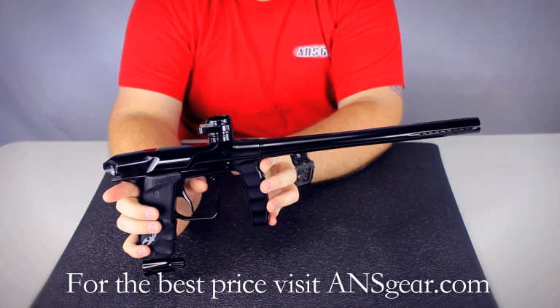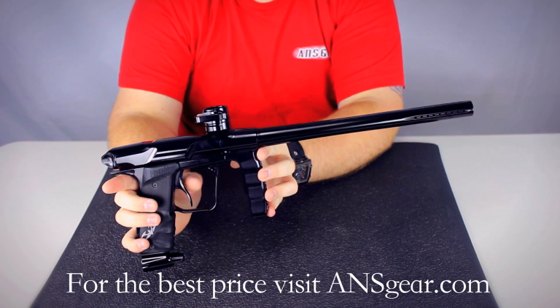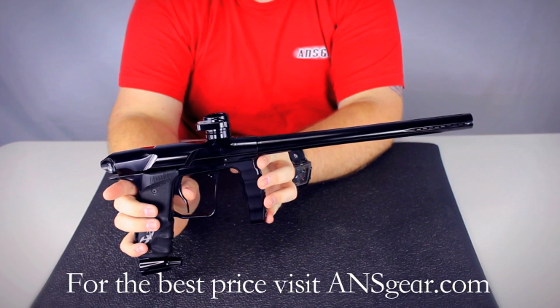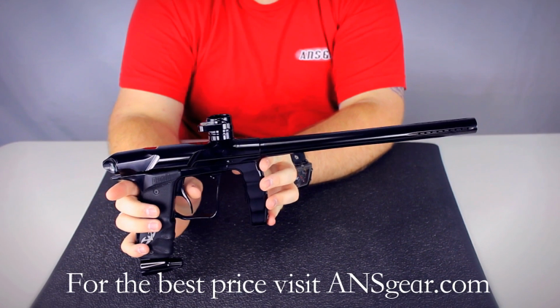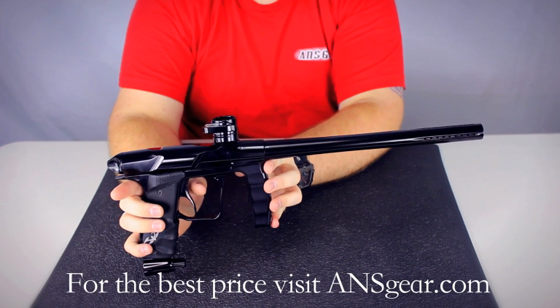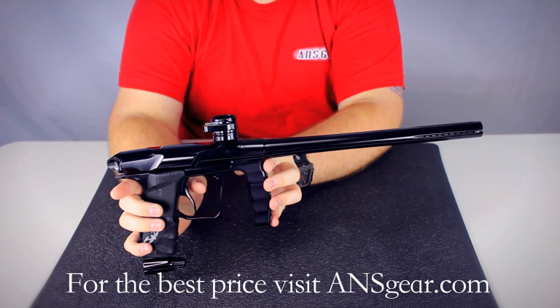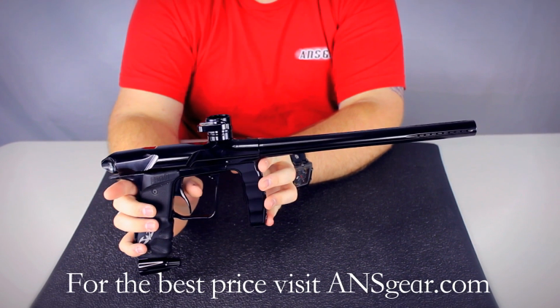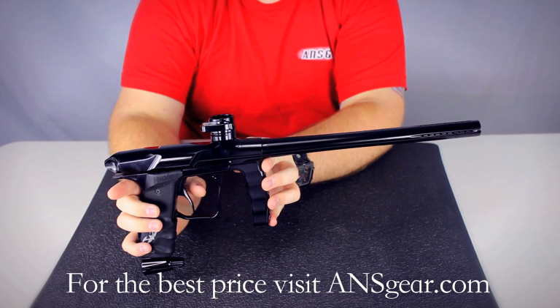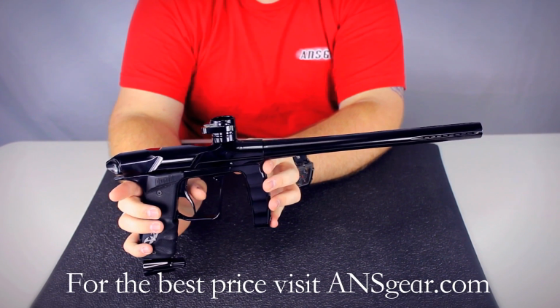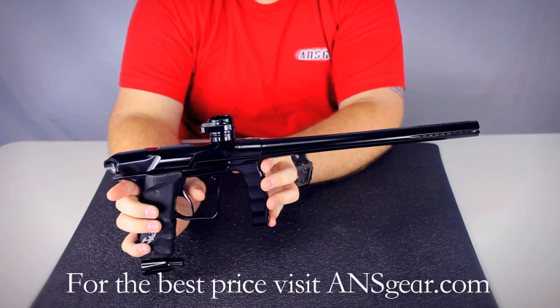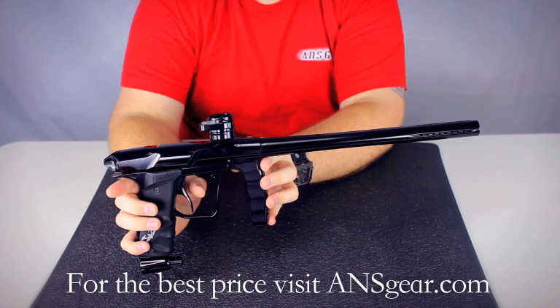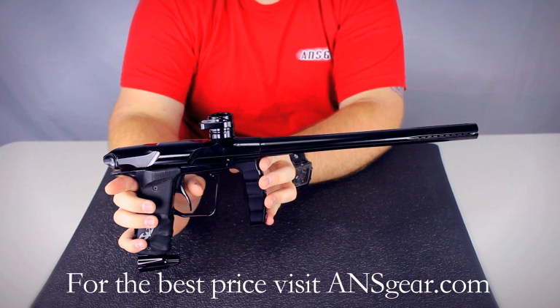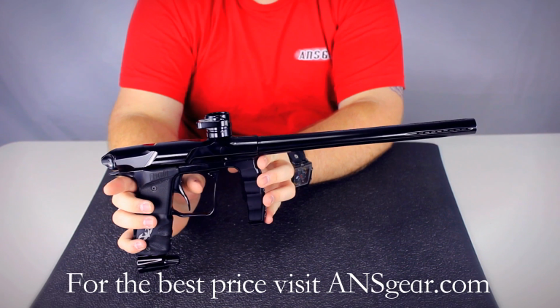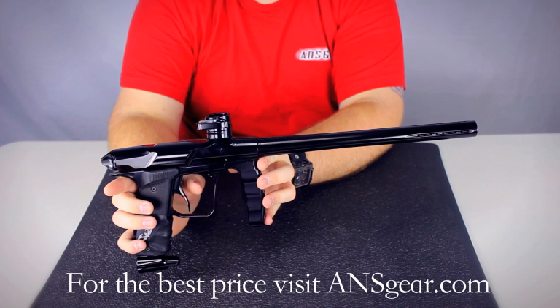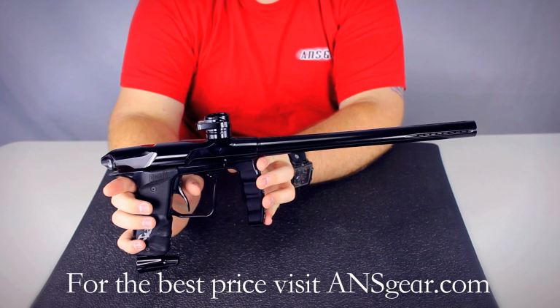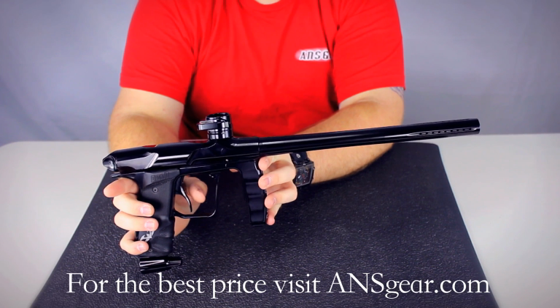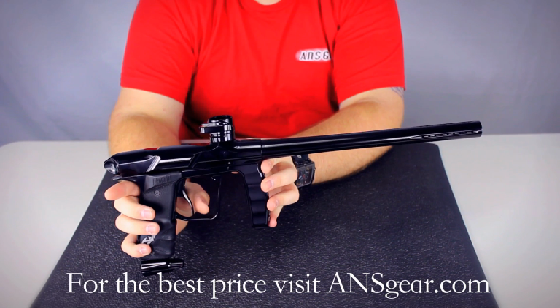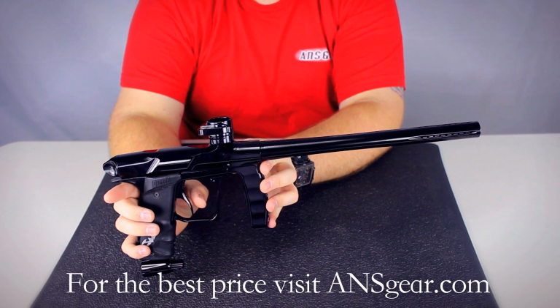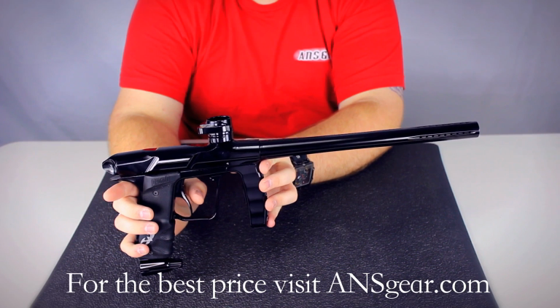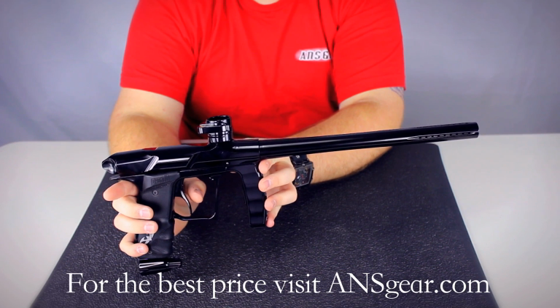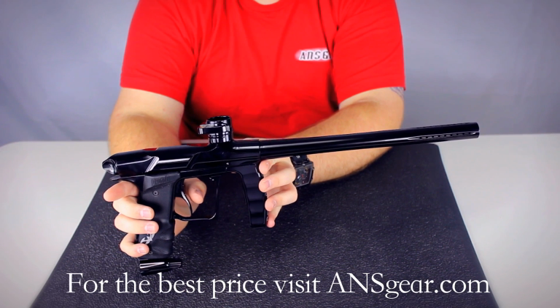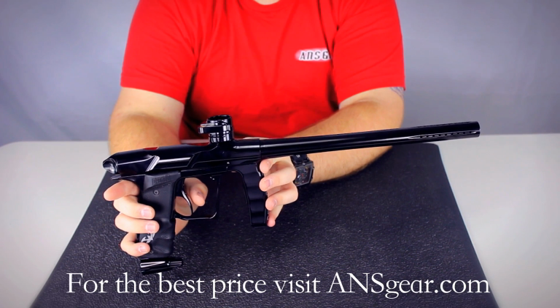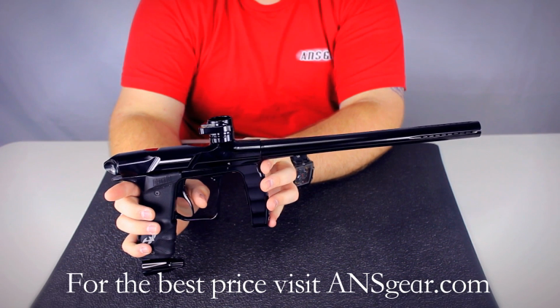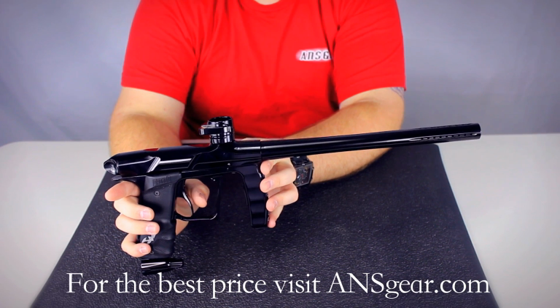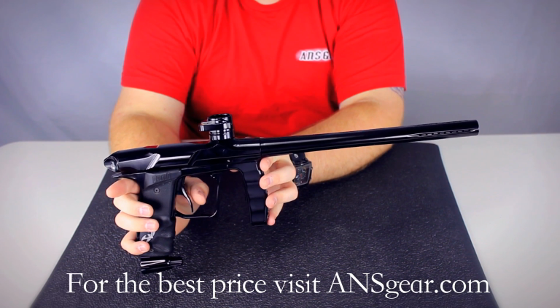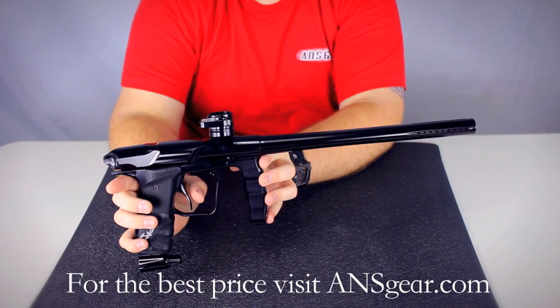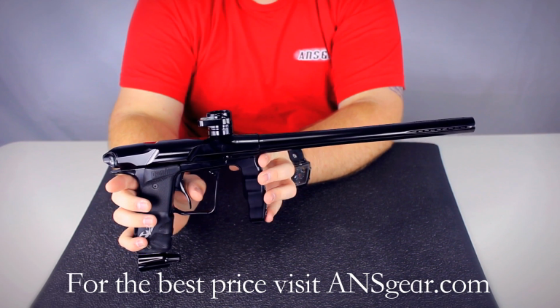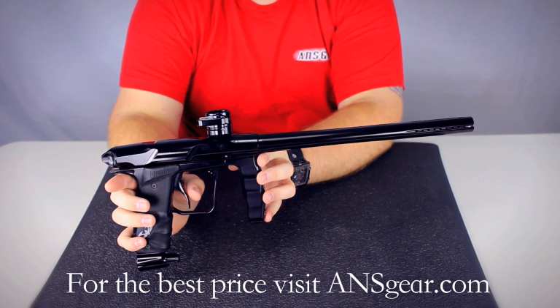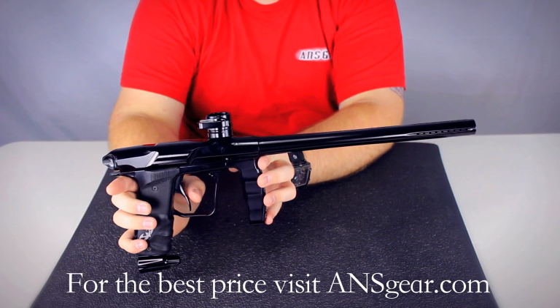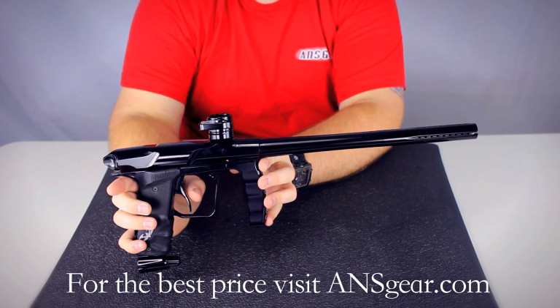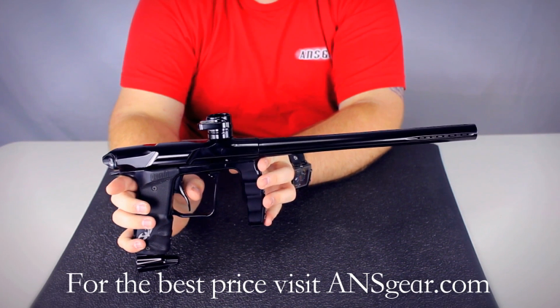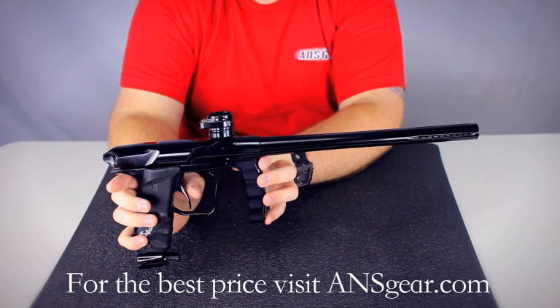The trigger is a dual bearing trigger — there are two bearings in there — so it's very smooth. It's got four adjustments so you can customize the trigger to however you like it.